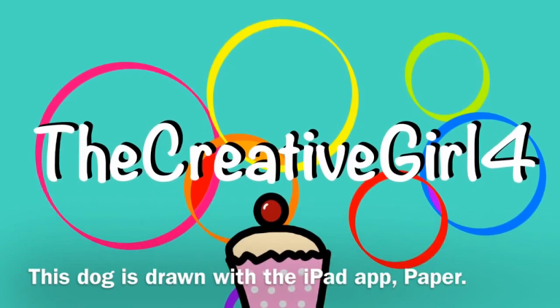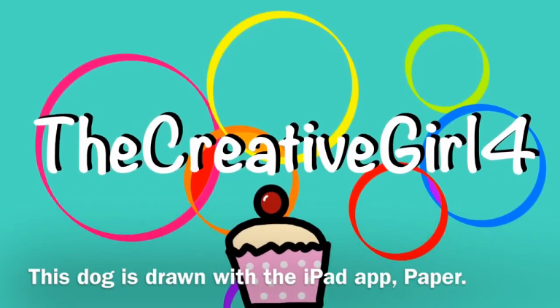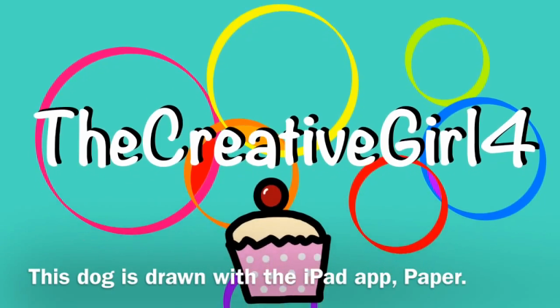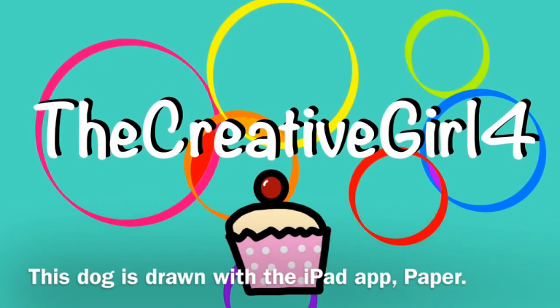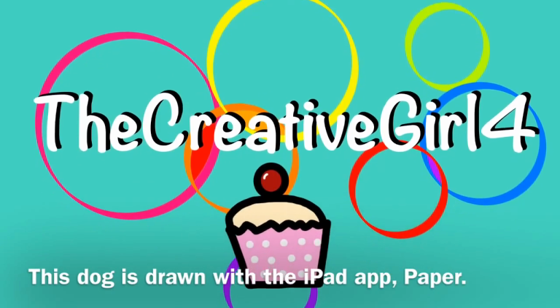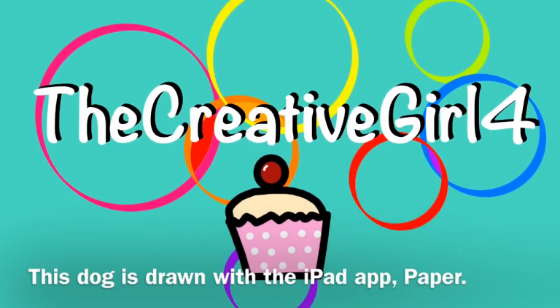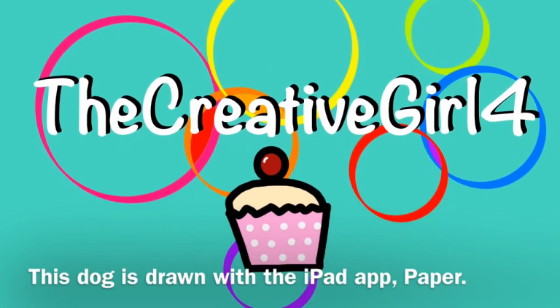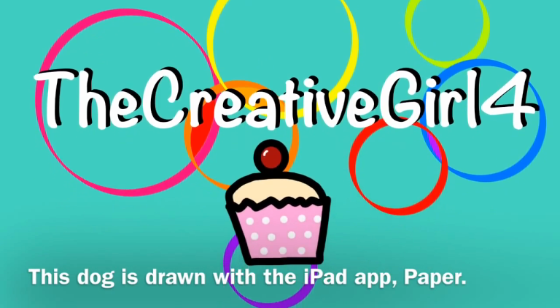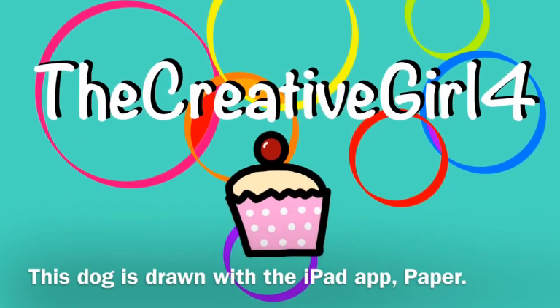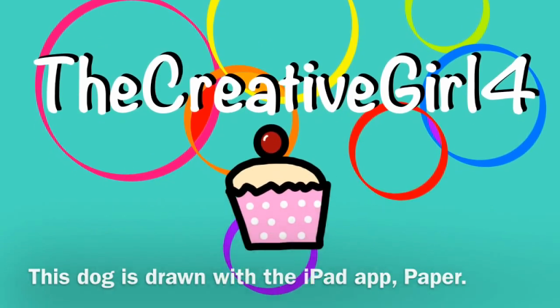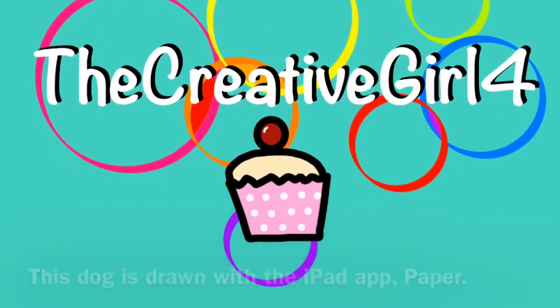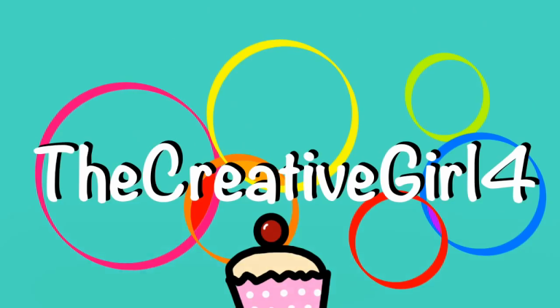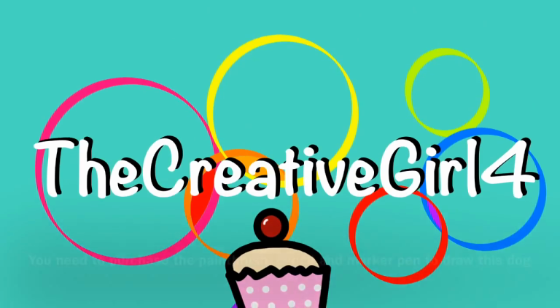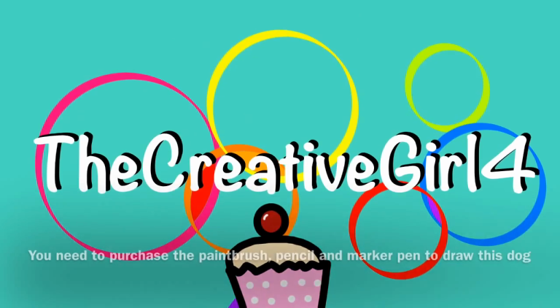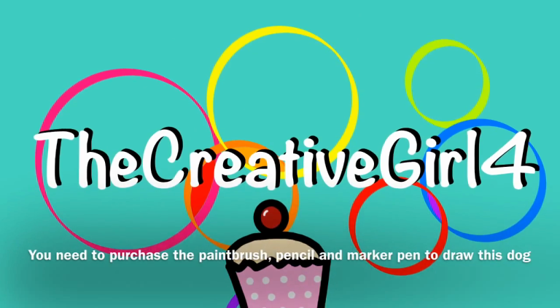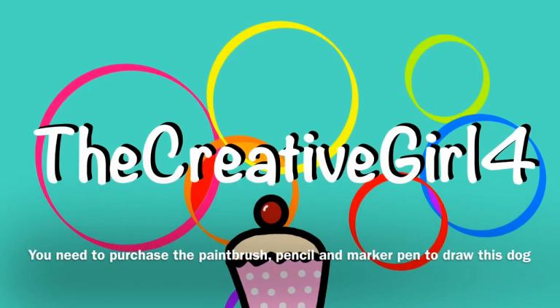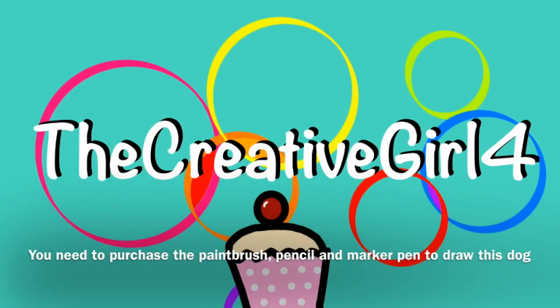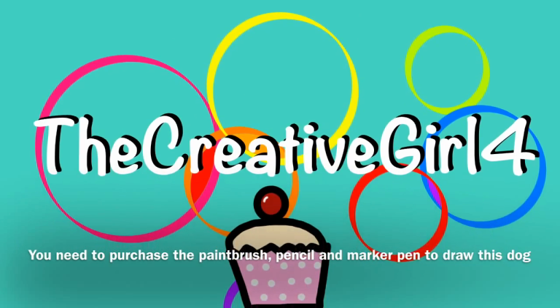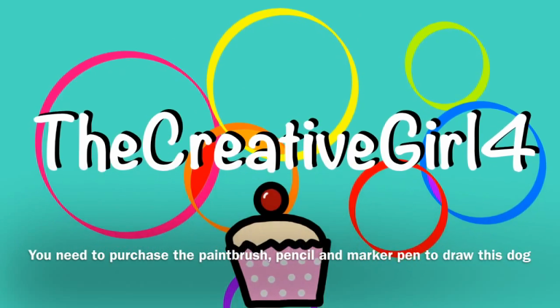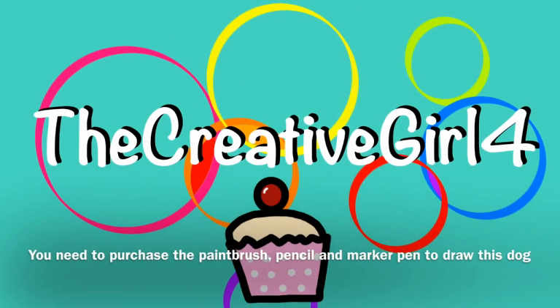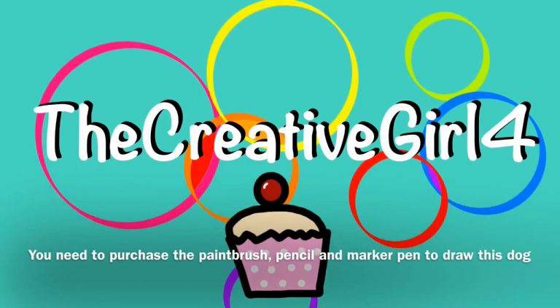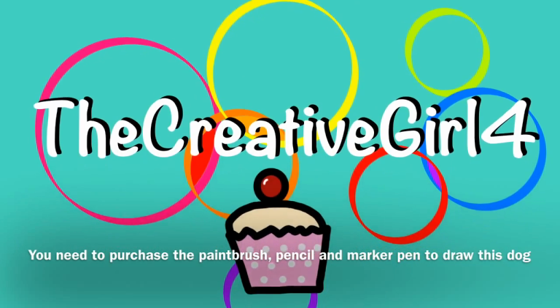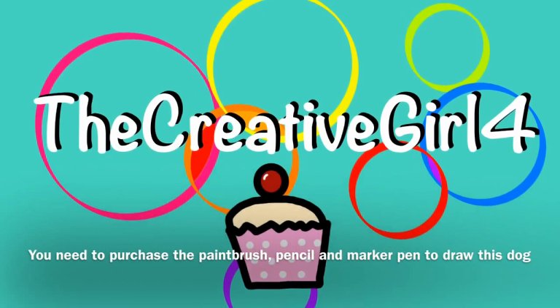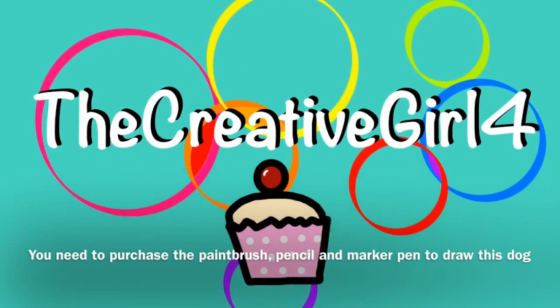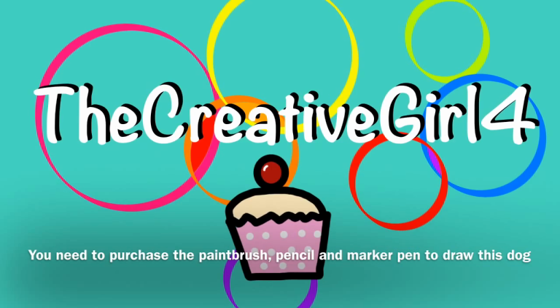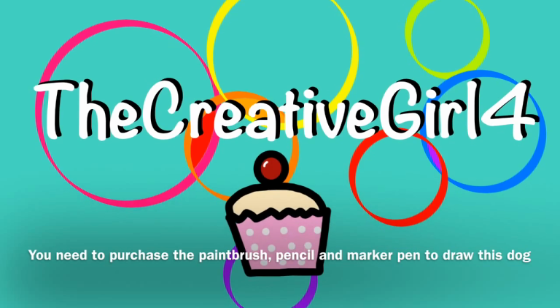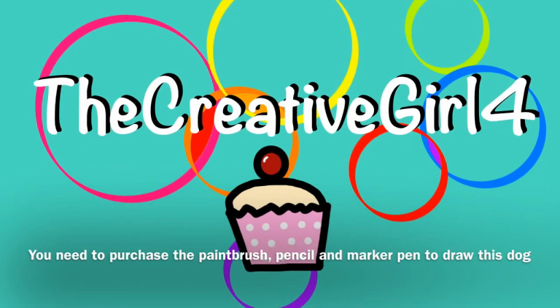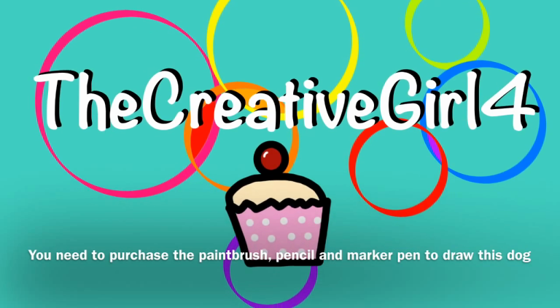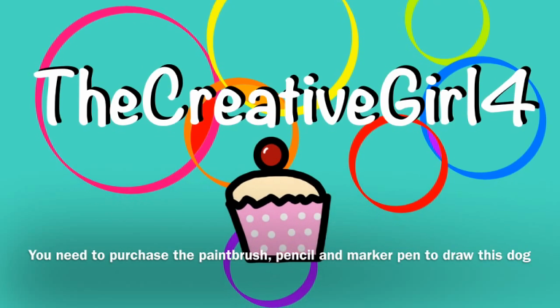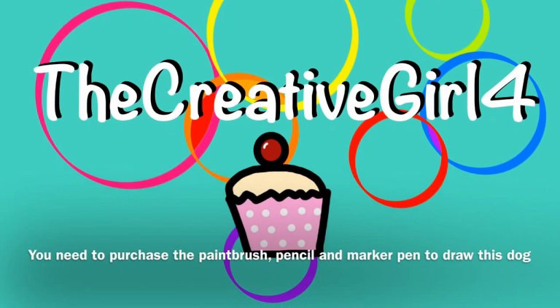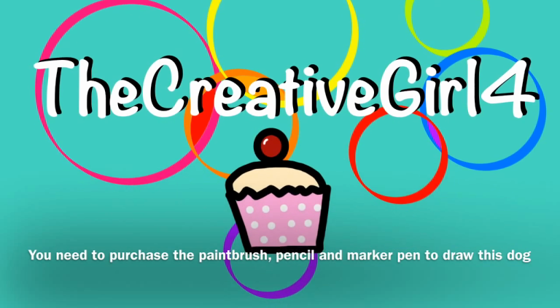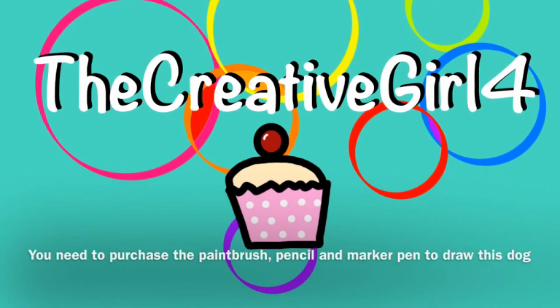Hi everyone, it's TheCreativeGirl4 and I'm going to show you how to draw an adorable Scotty dog with the iPad app Paper.